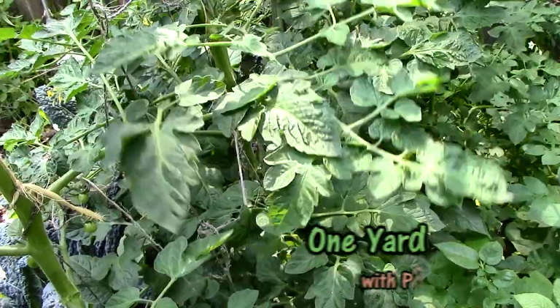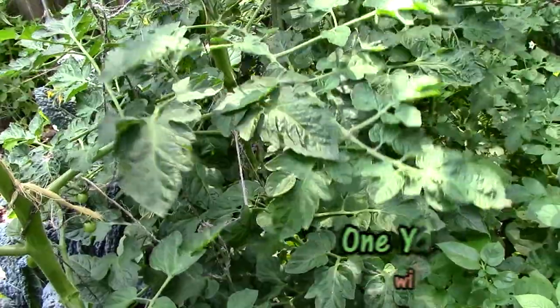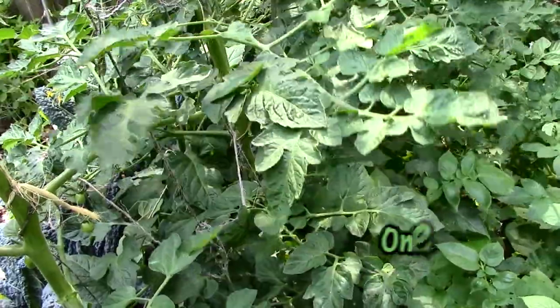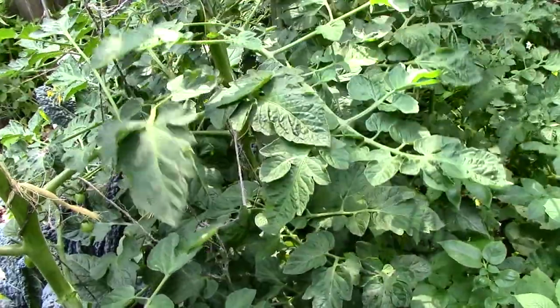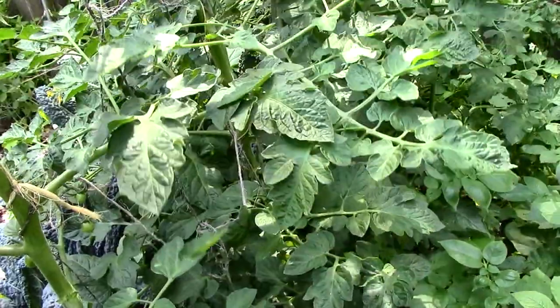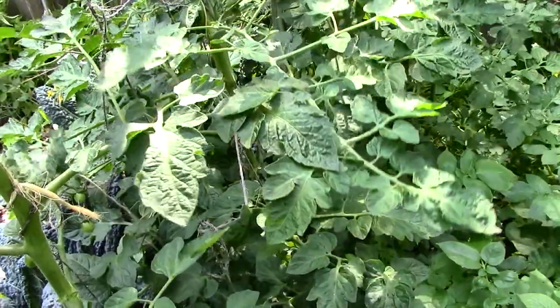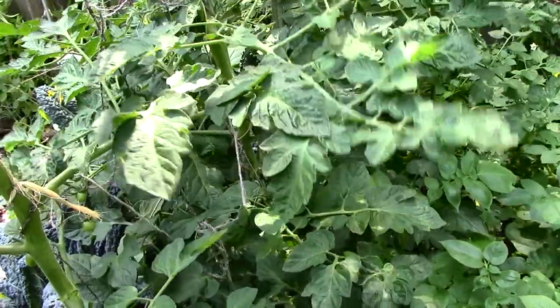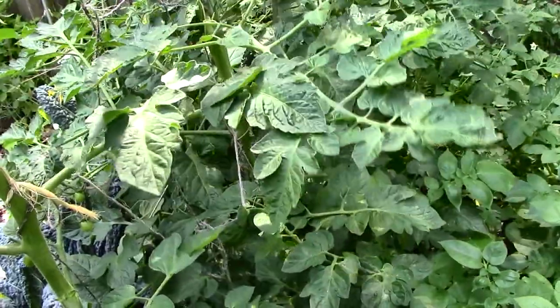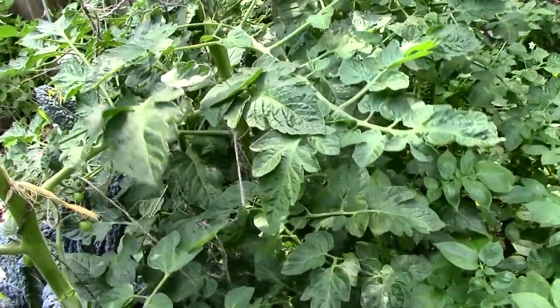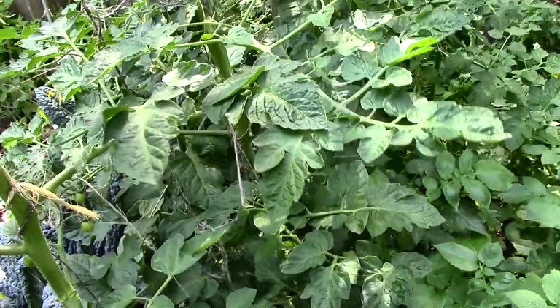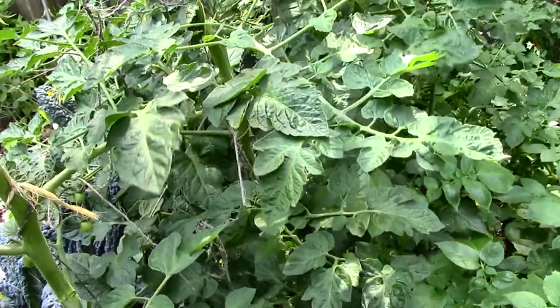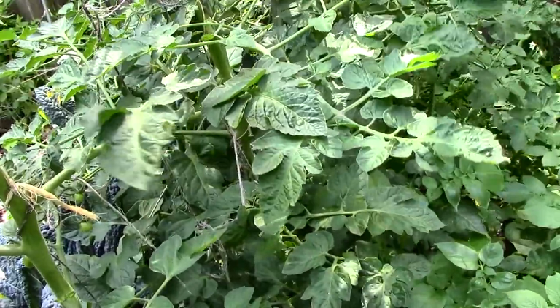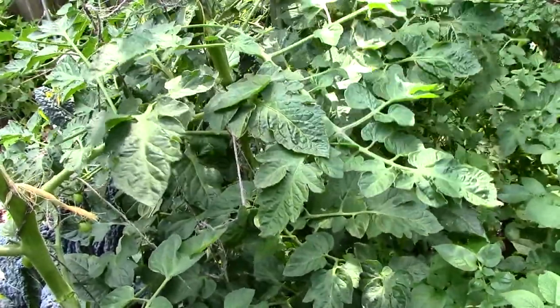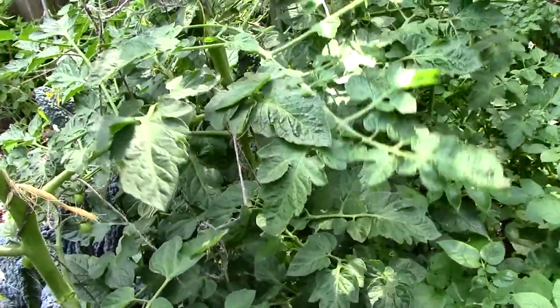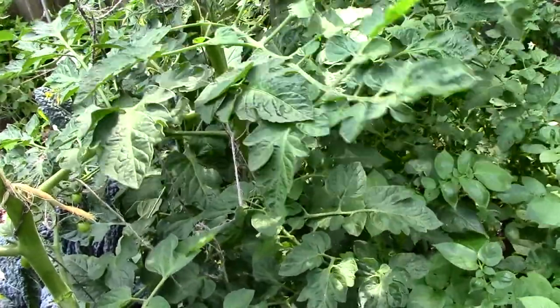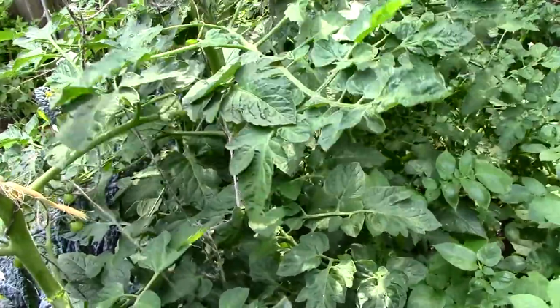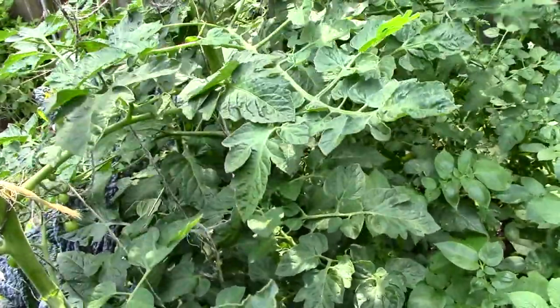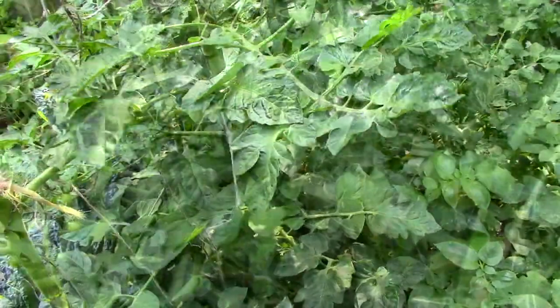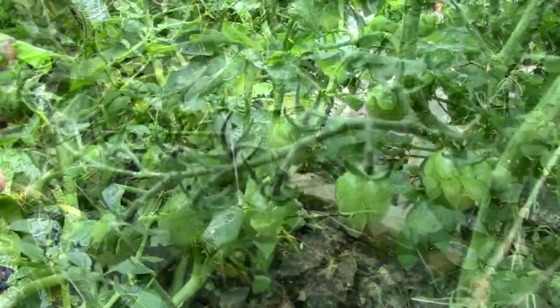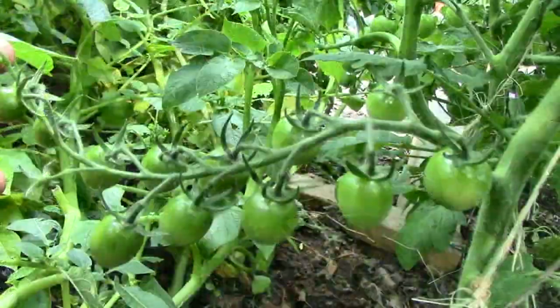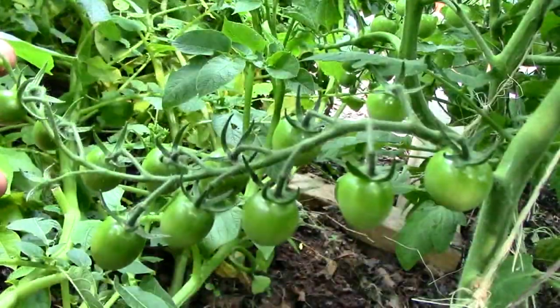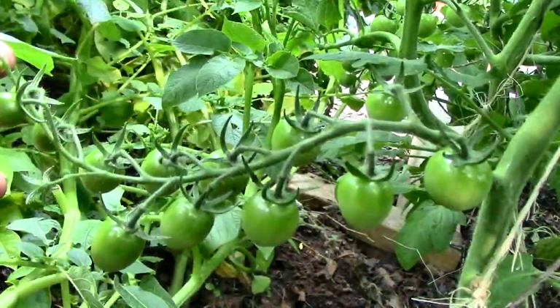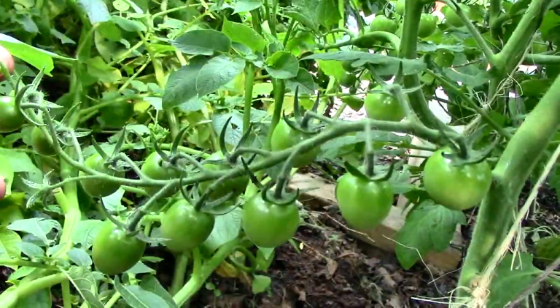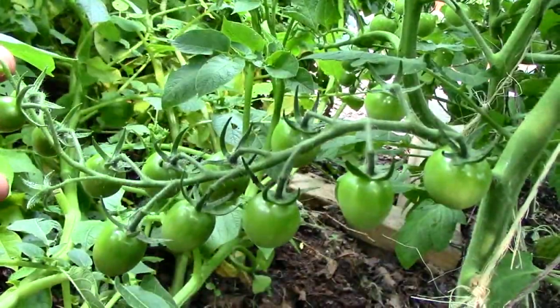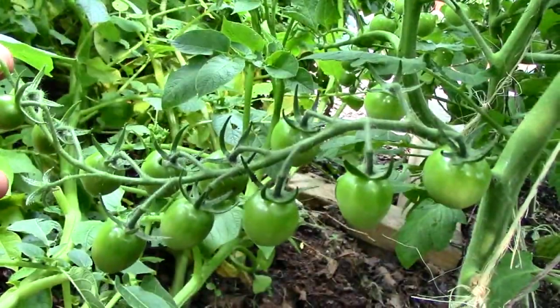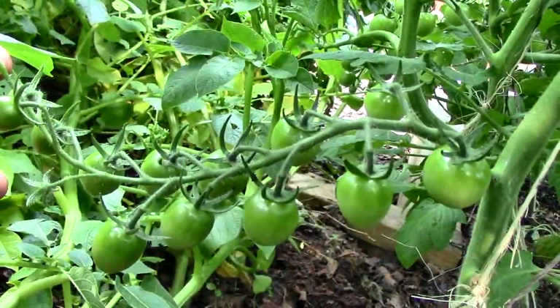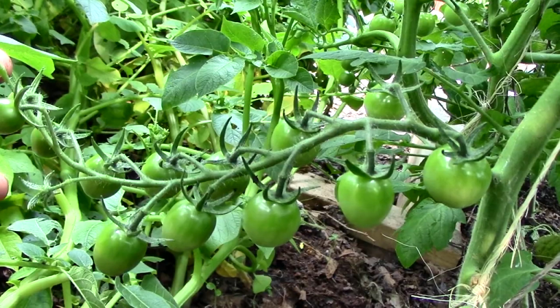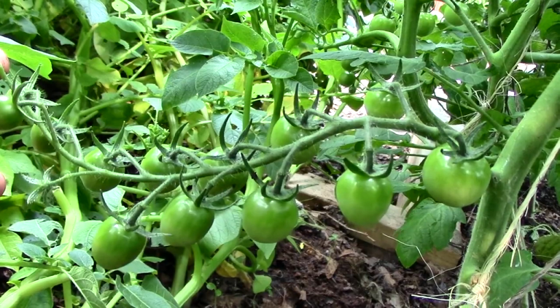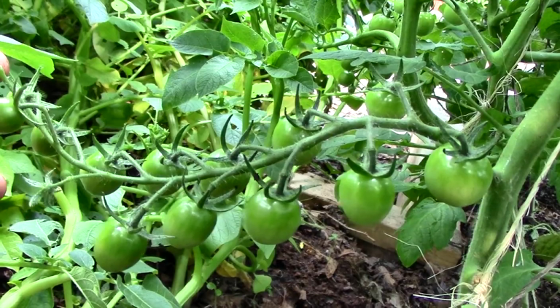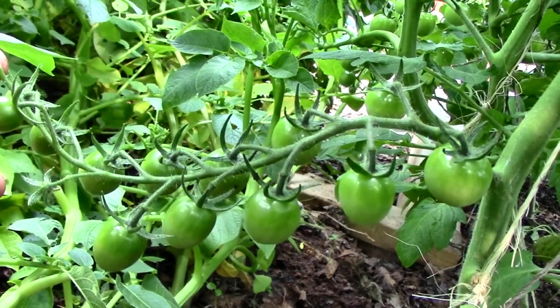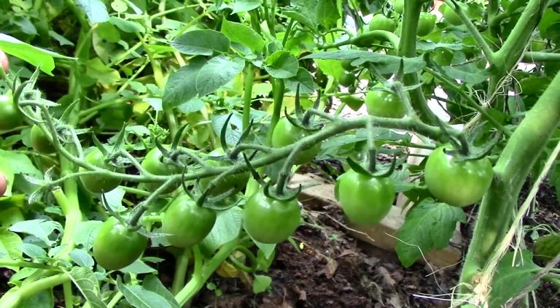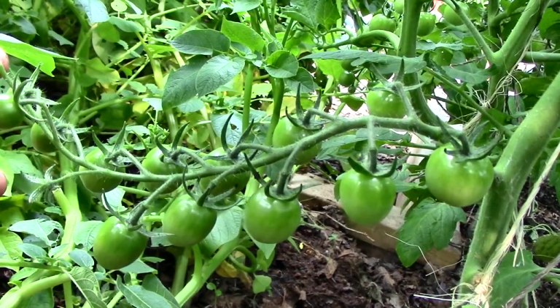This is the time of year when many of our cool weather crops begin to fade and the summer crops finally start to take center stage.